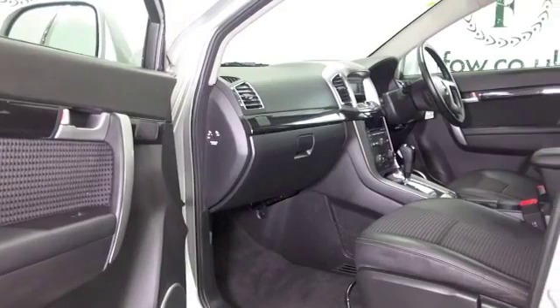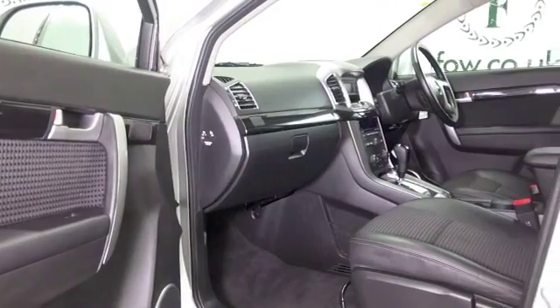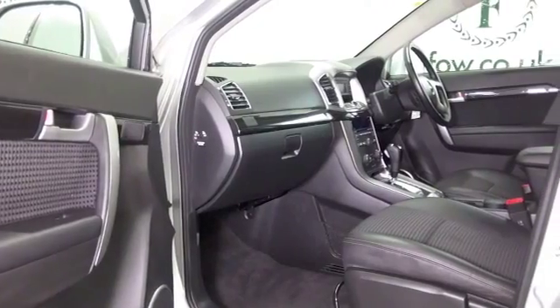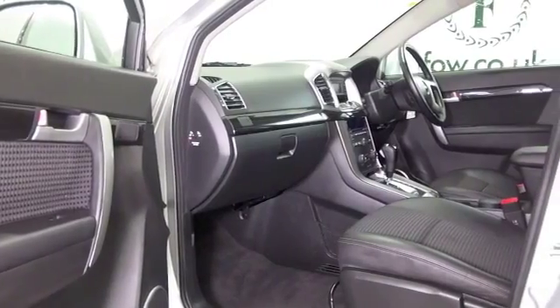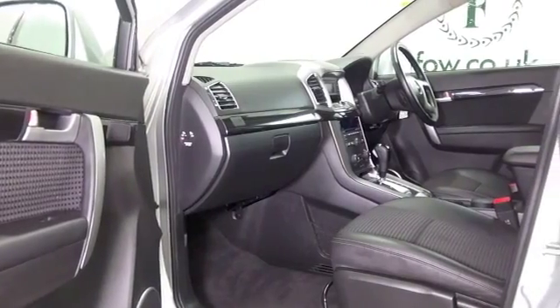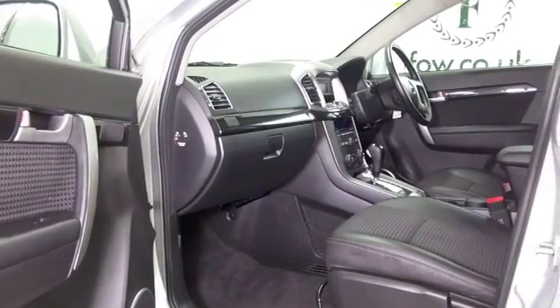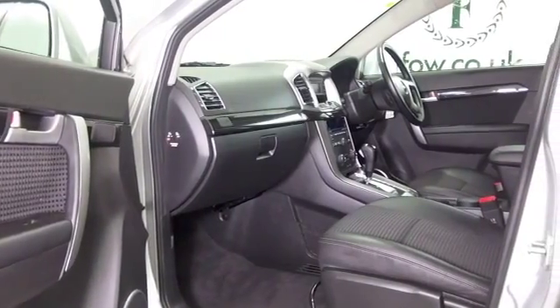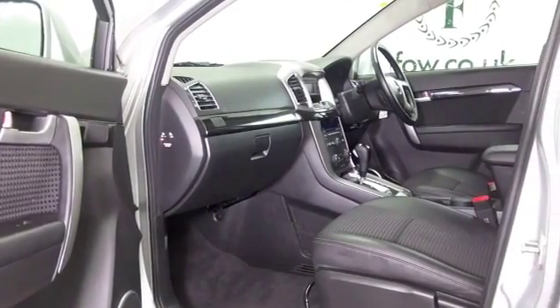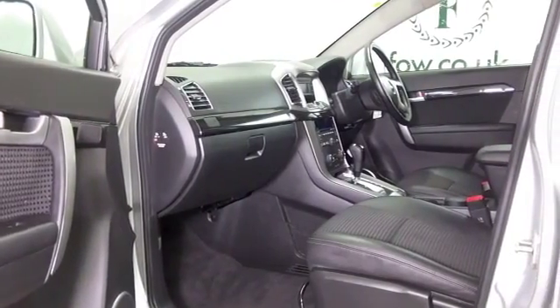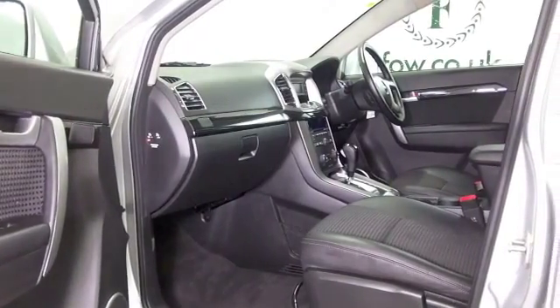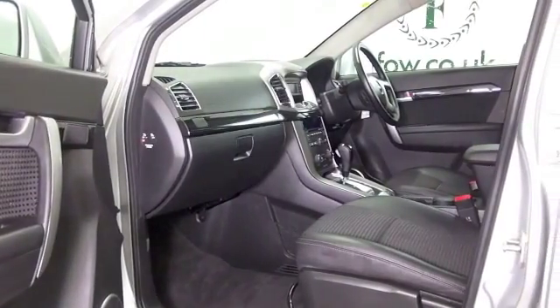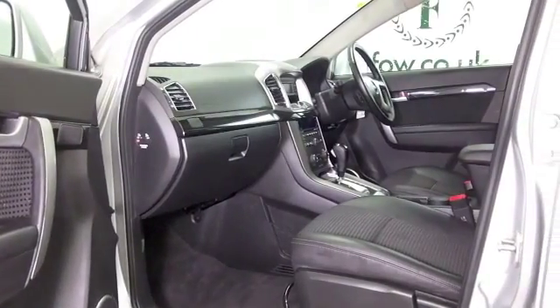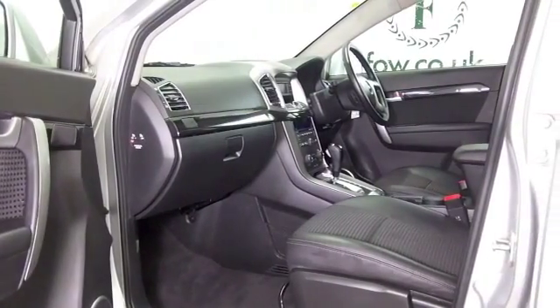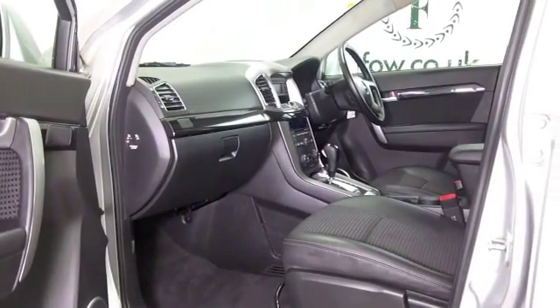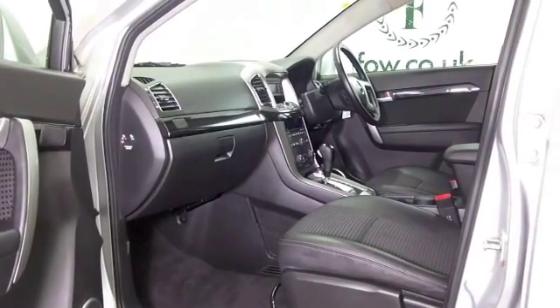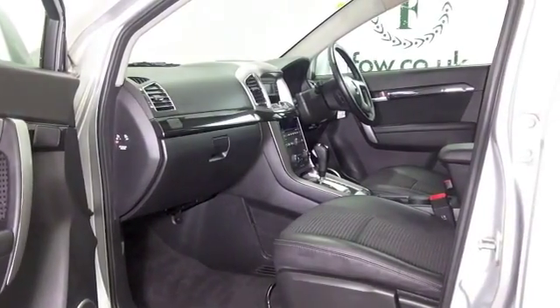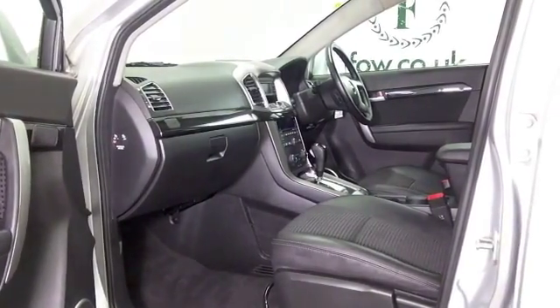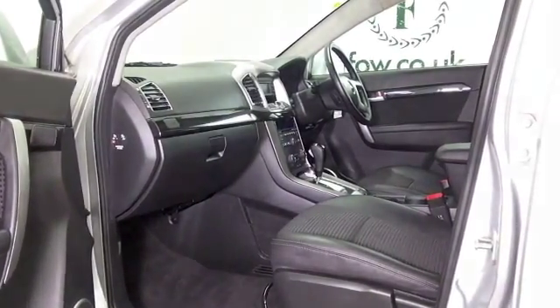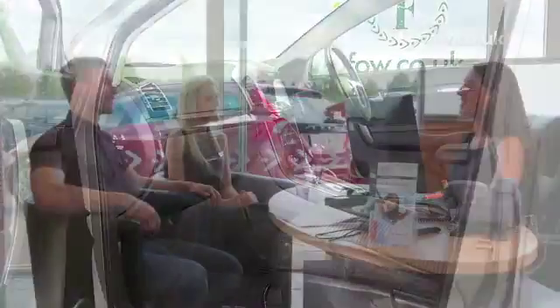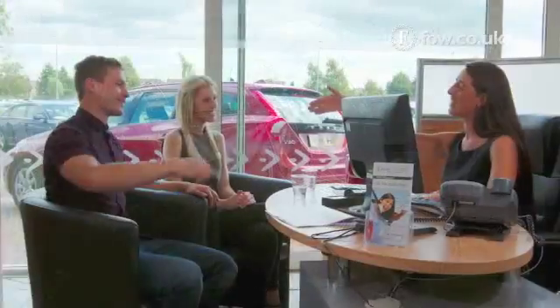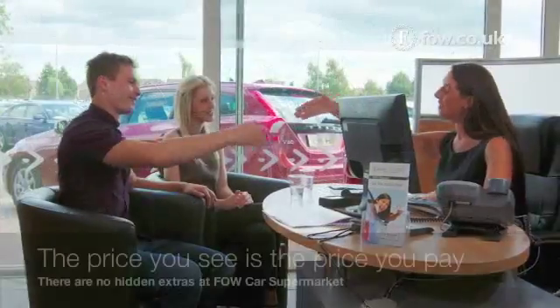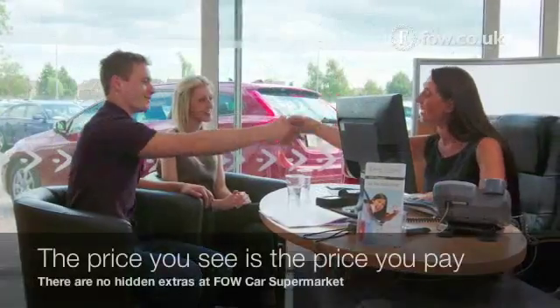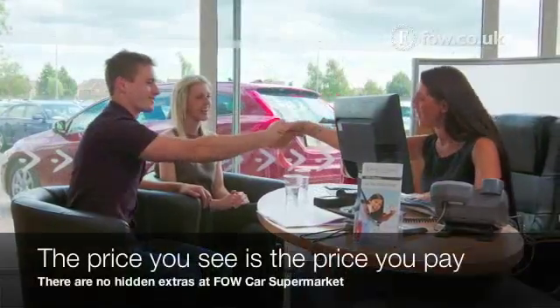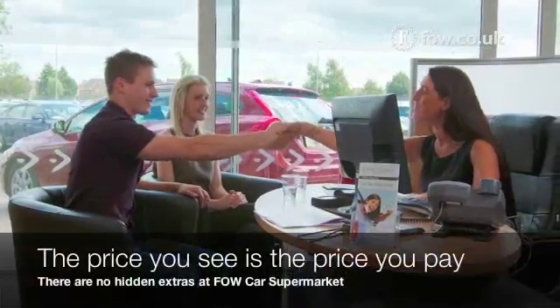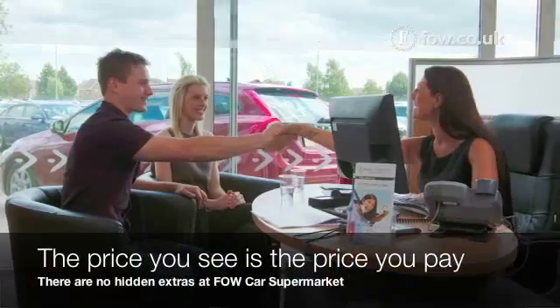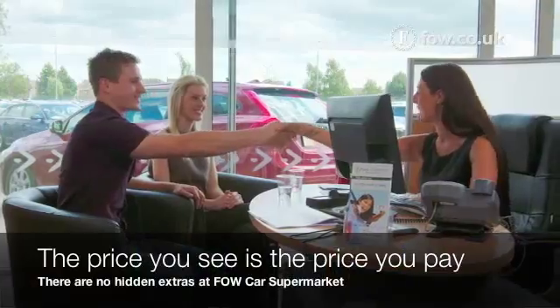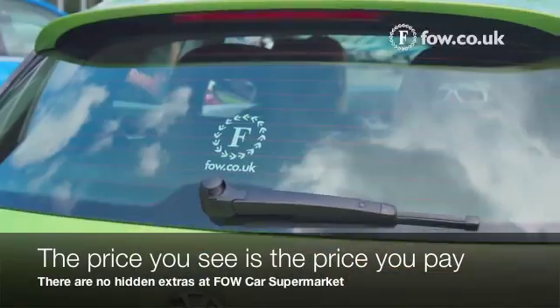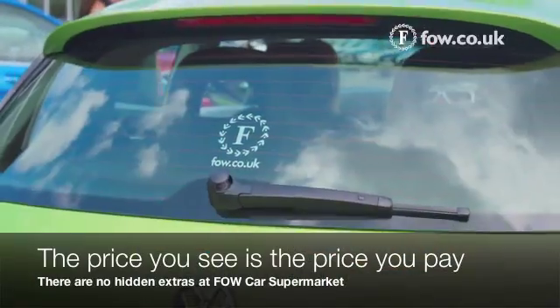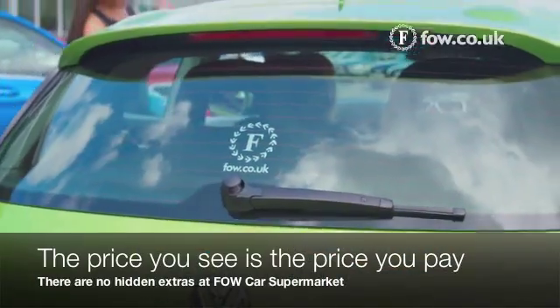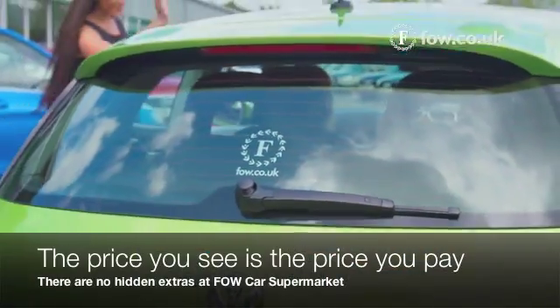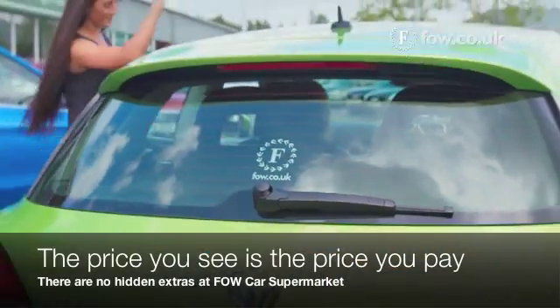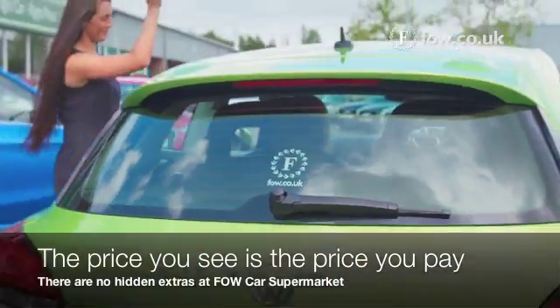If you'd like to find out a little bit more, why not give Jackie and the team a call in our call centre — they can answer any questions you might have.